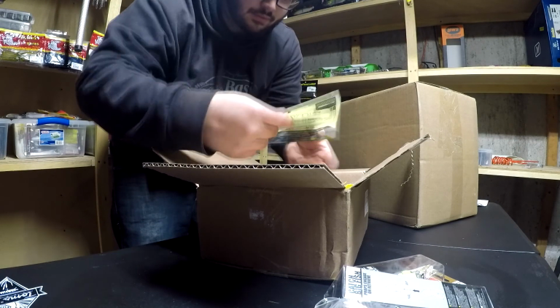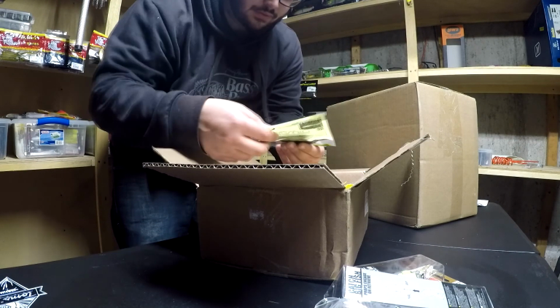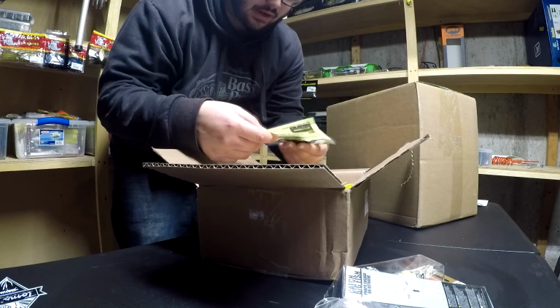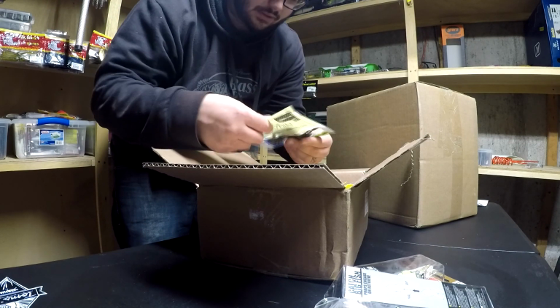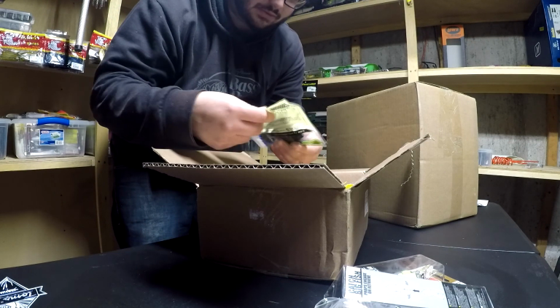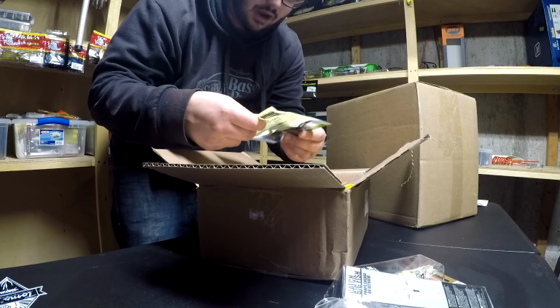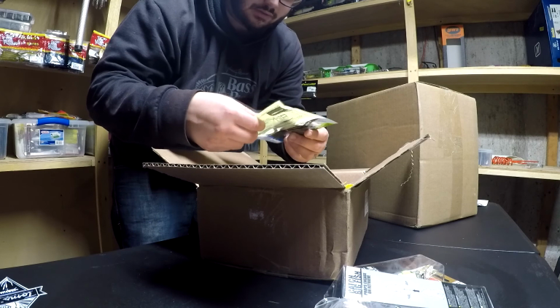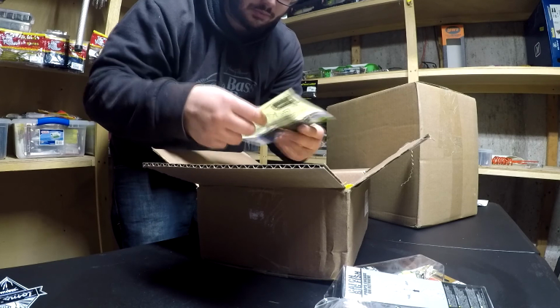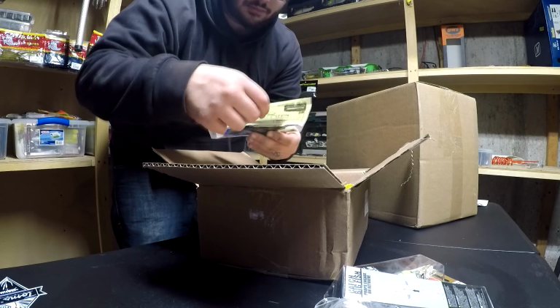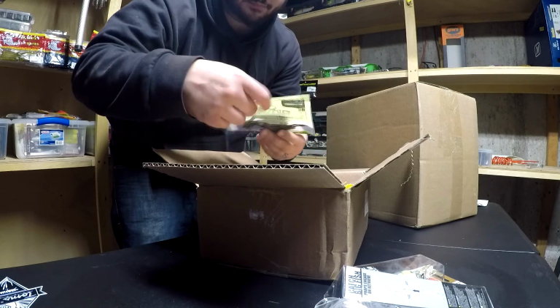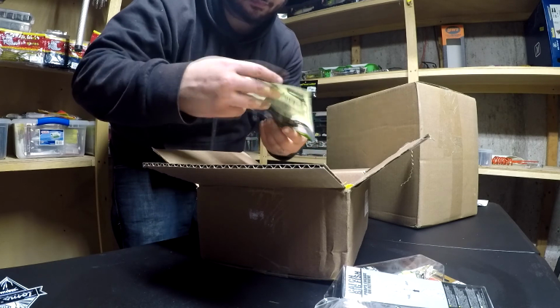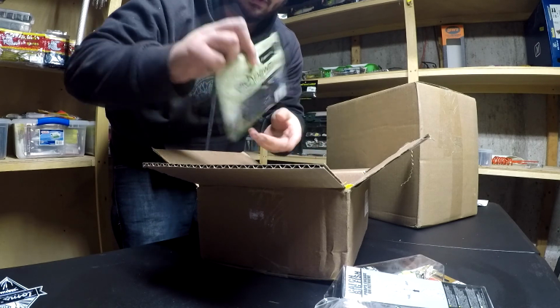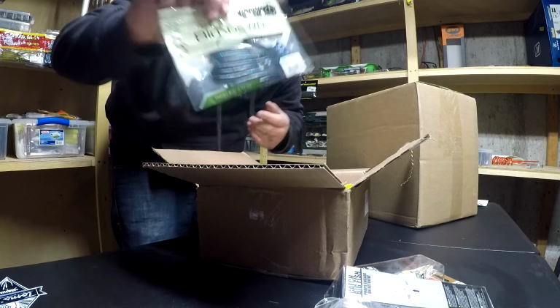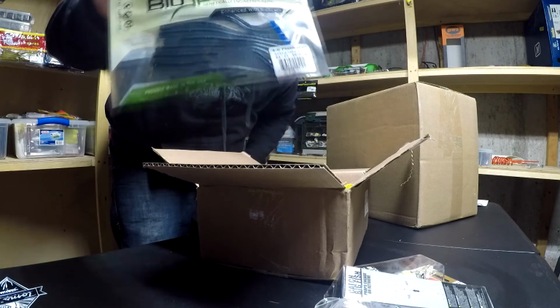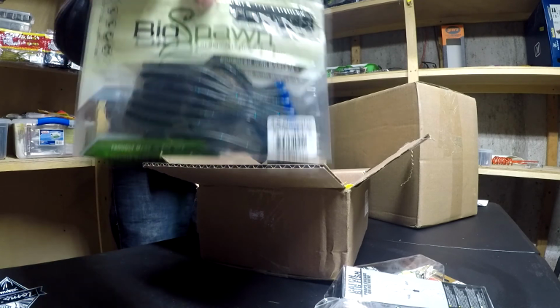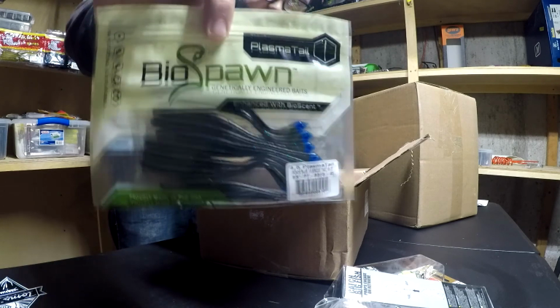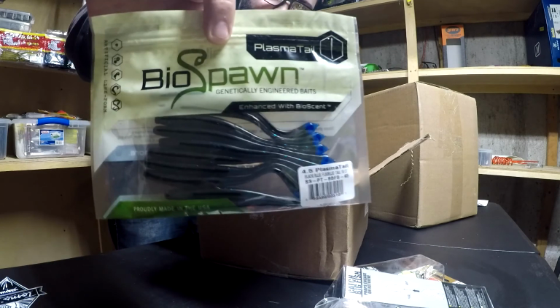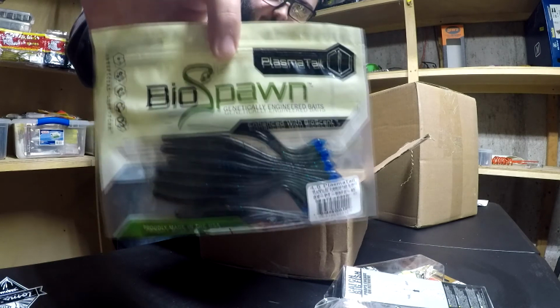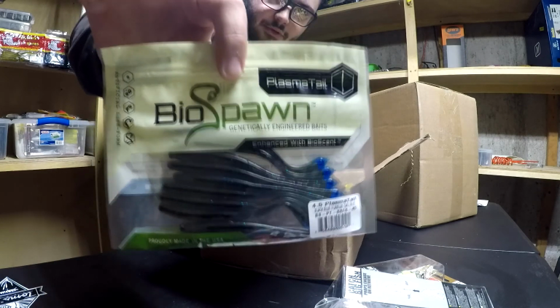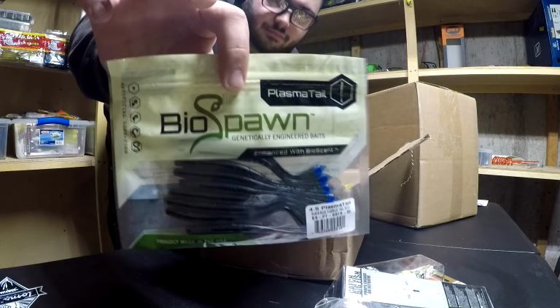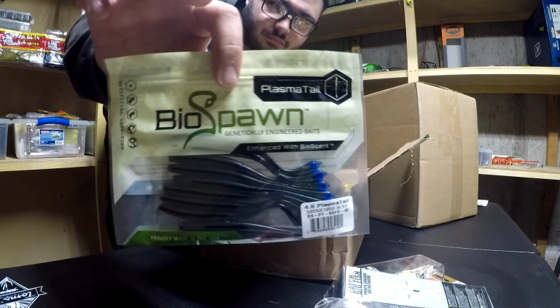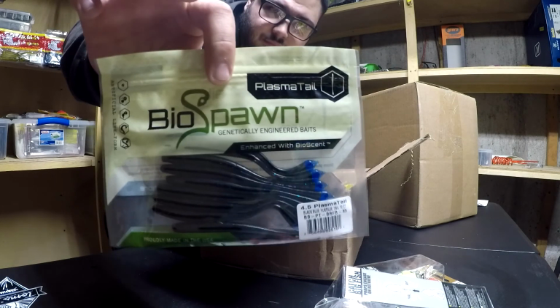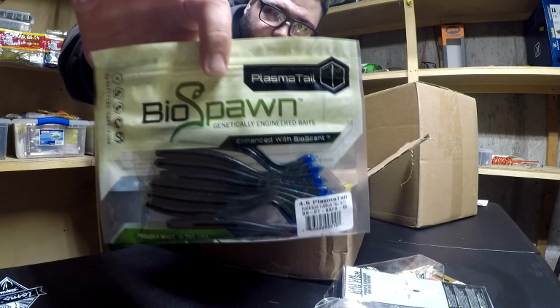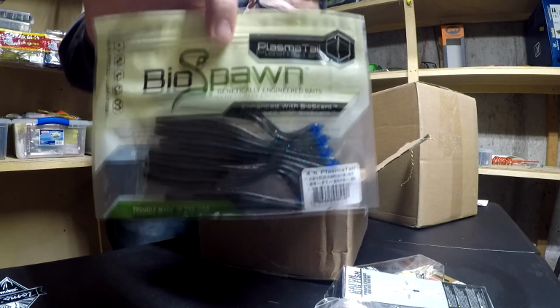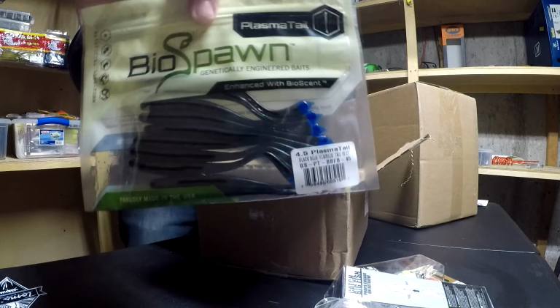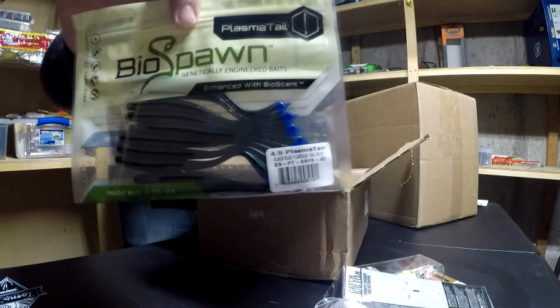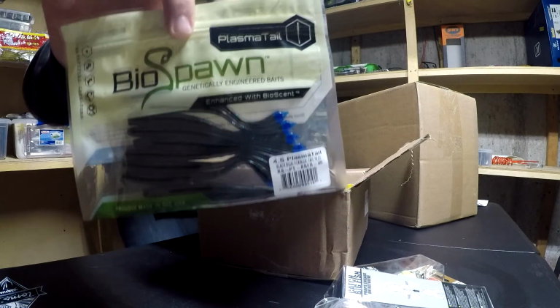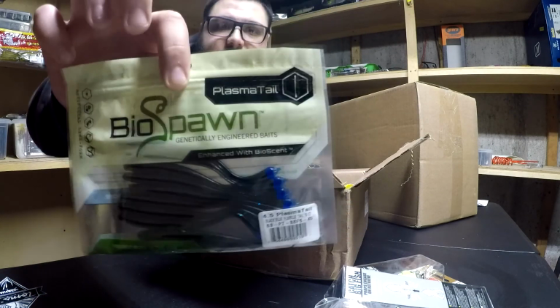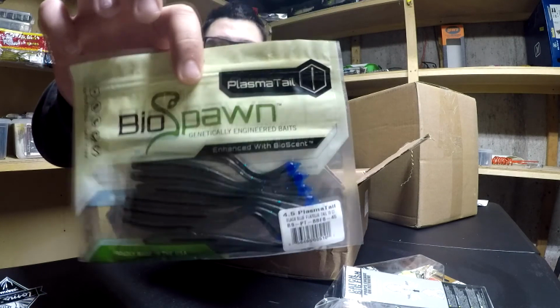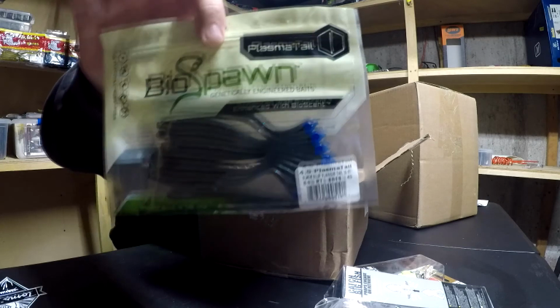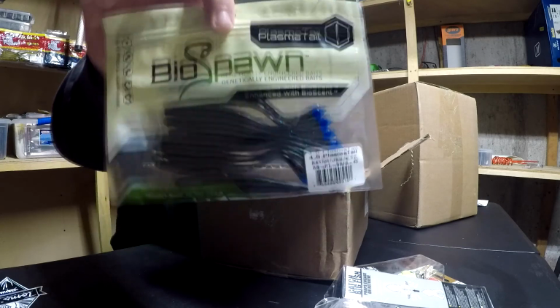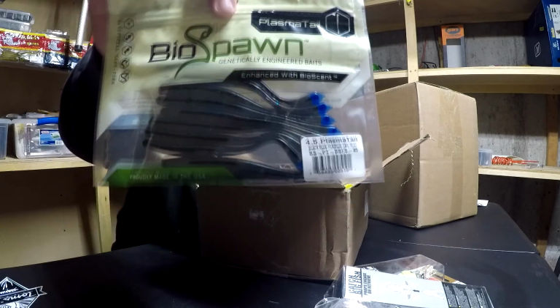Then I picked up some Biospawn plasma tails in black and blue. Sick little bait right there.